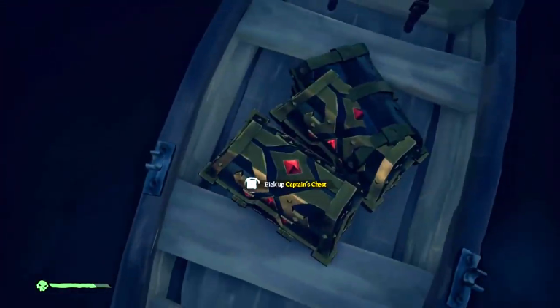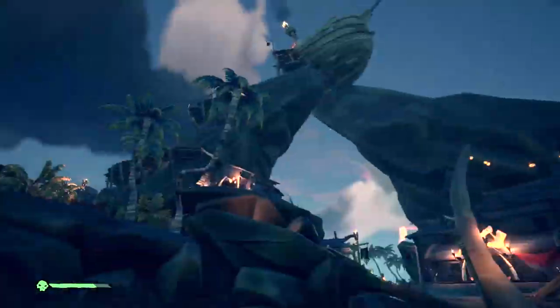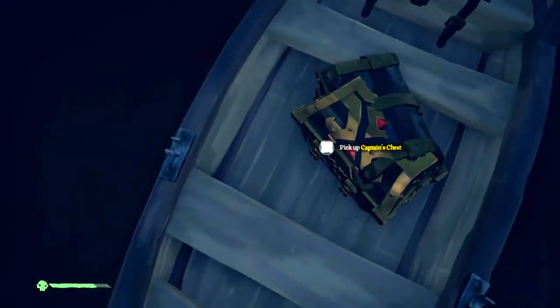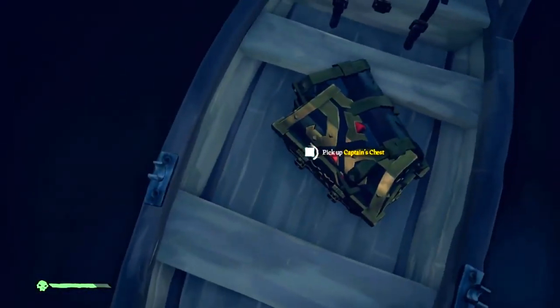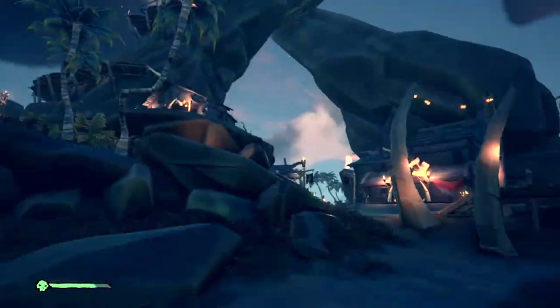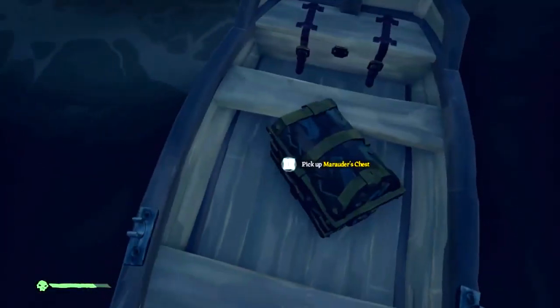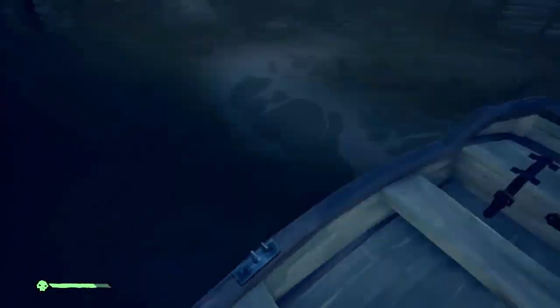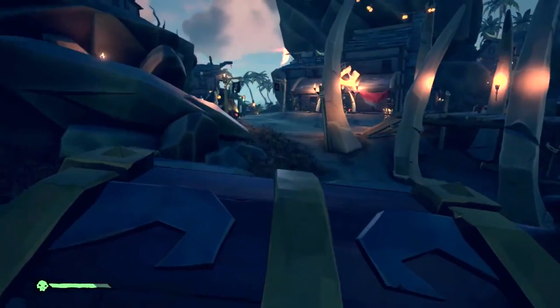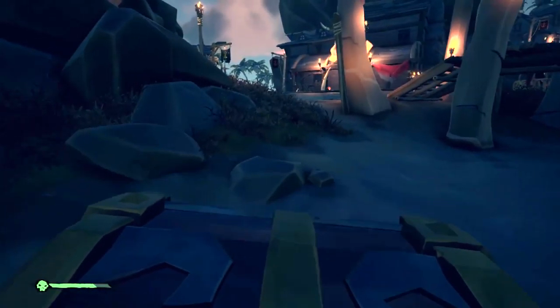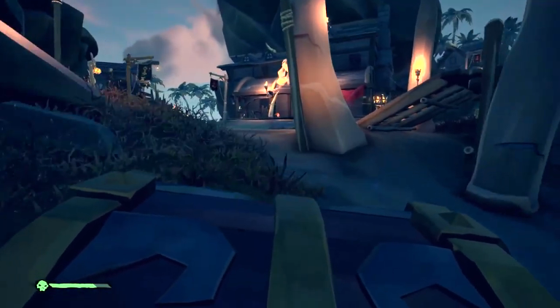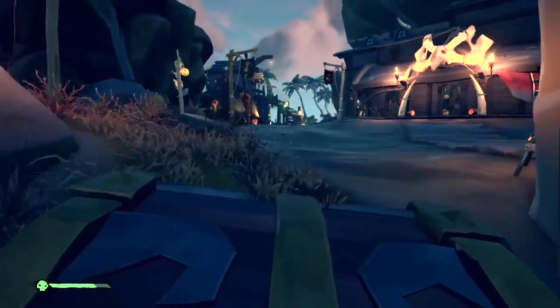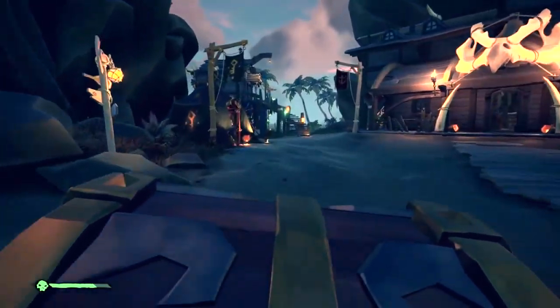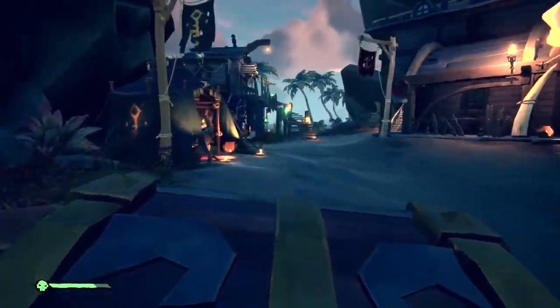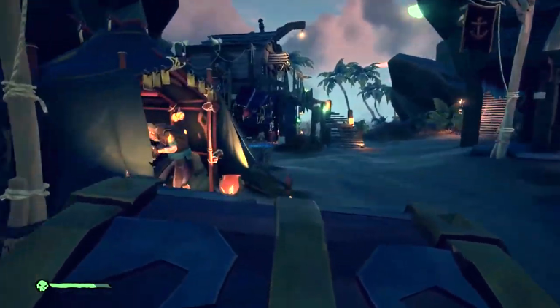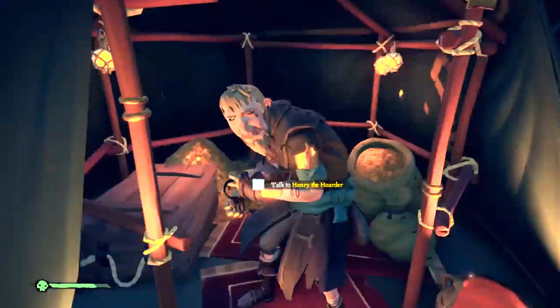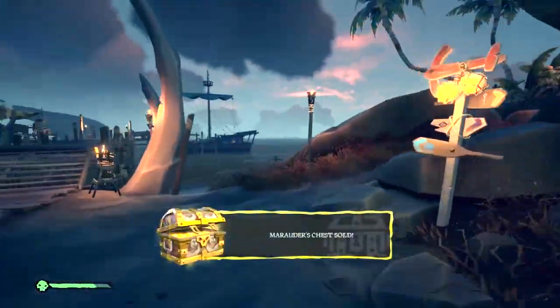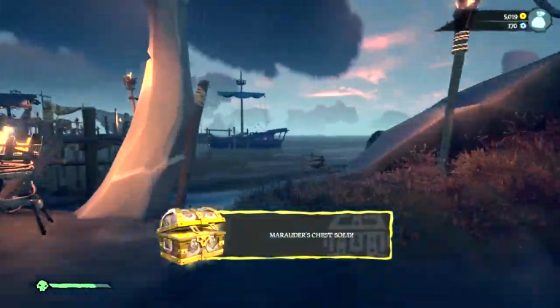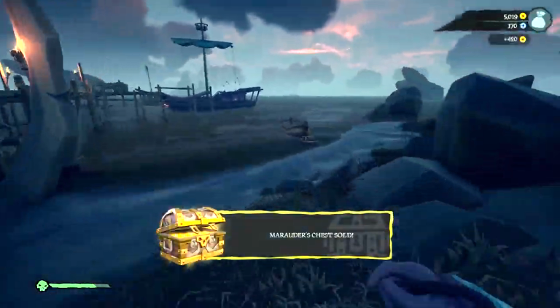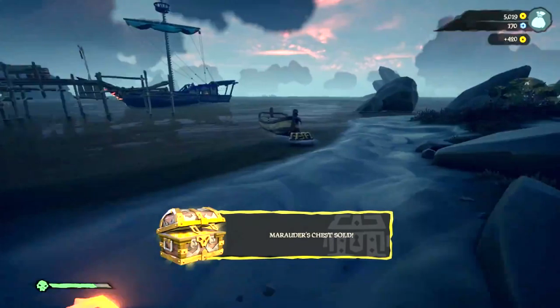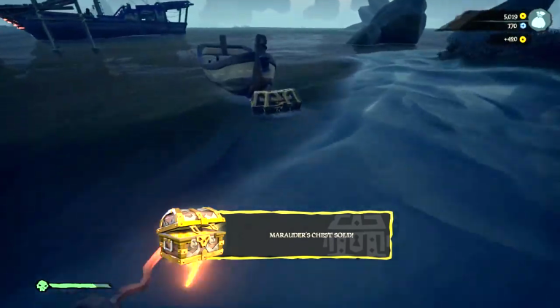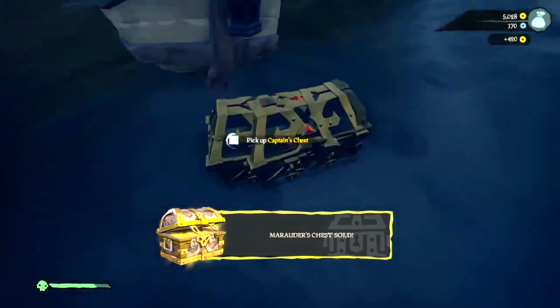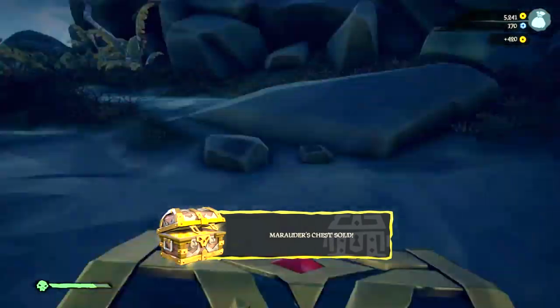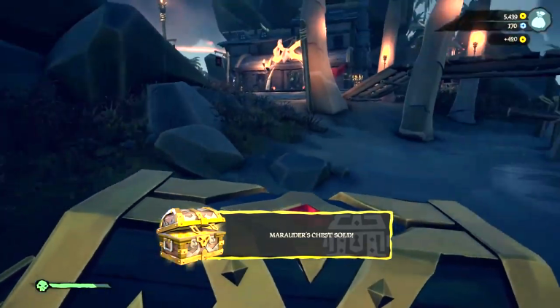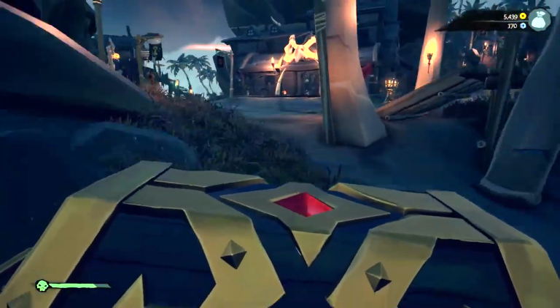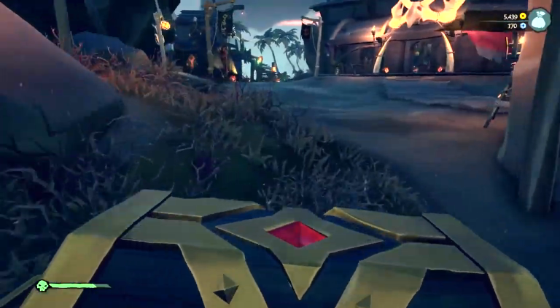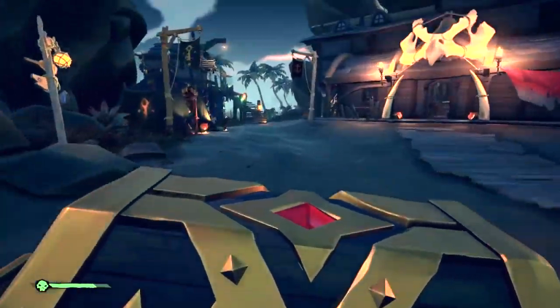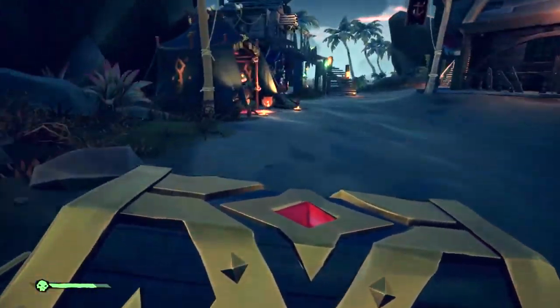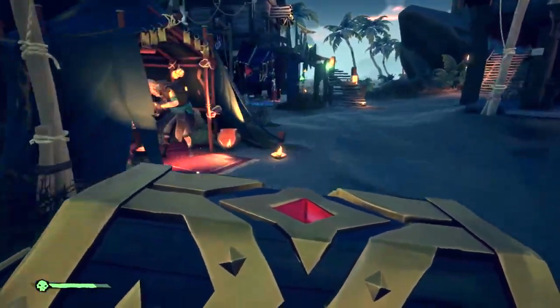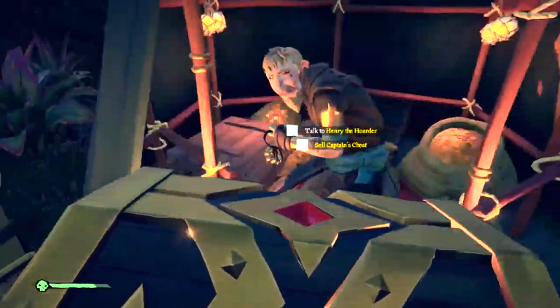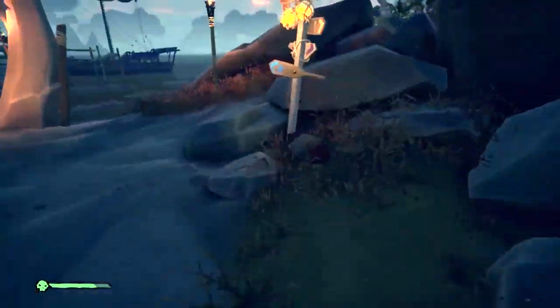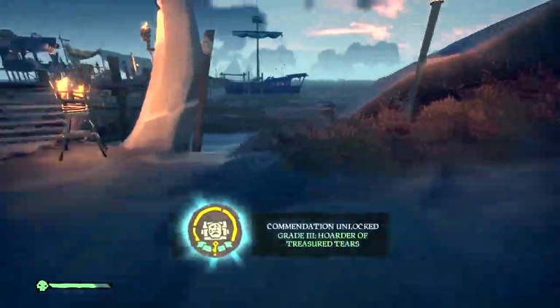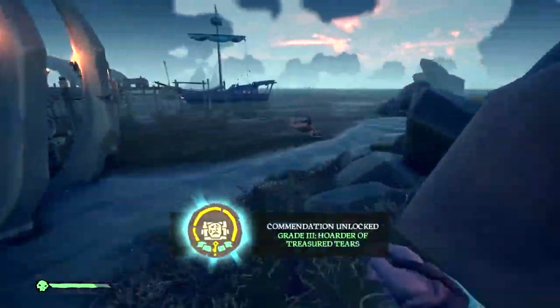So there you have it — if you detach your rowboat, you'll be safe with the Chest of Sorrows on the rowboat. If not, then your ship will still sink.